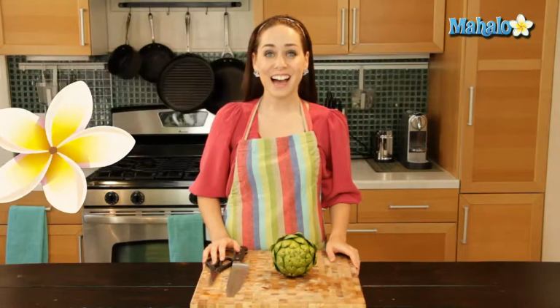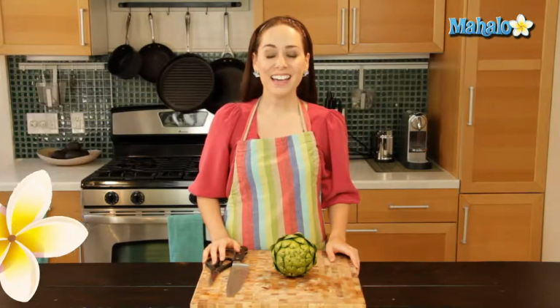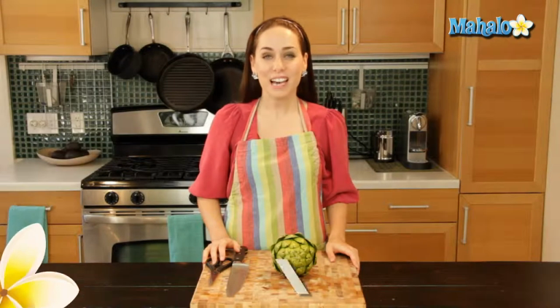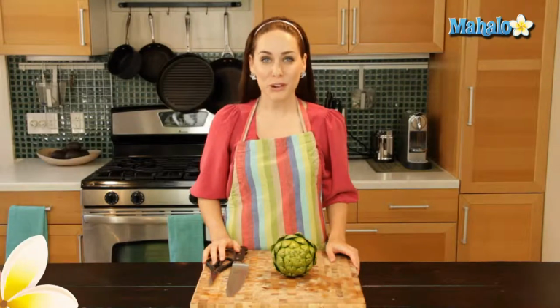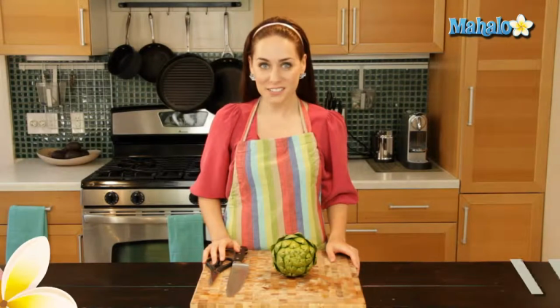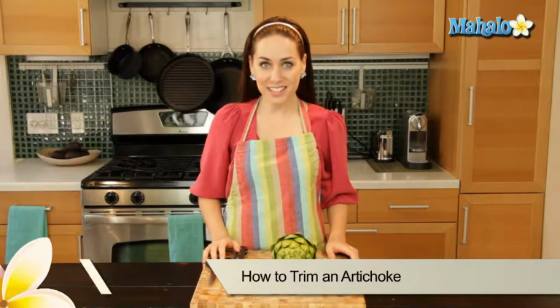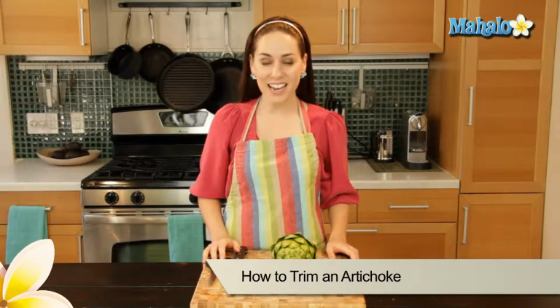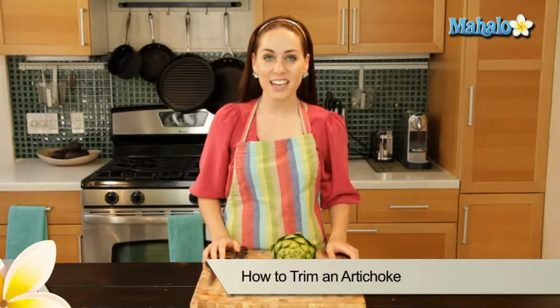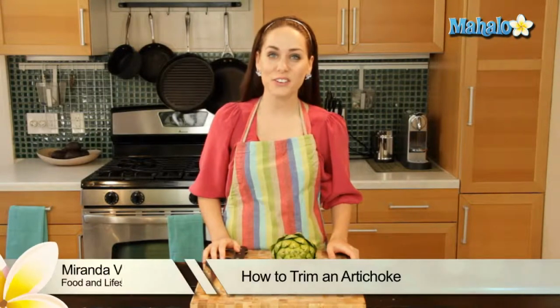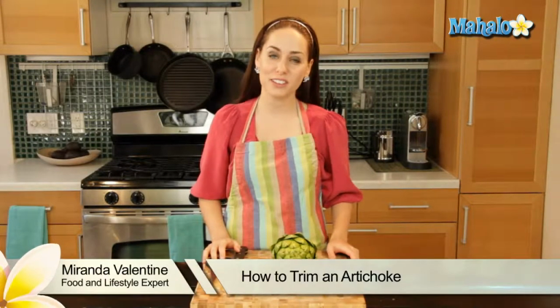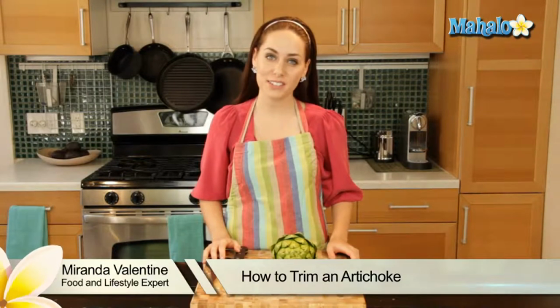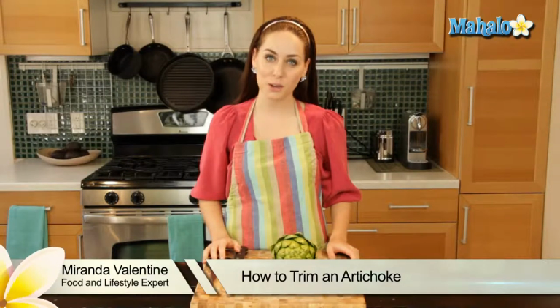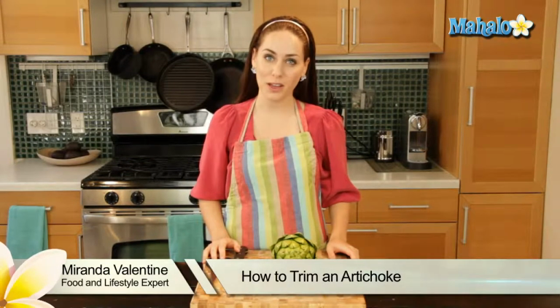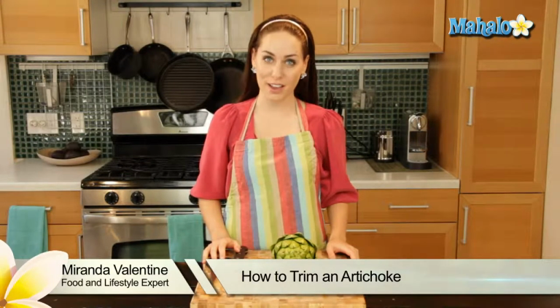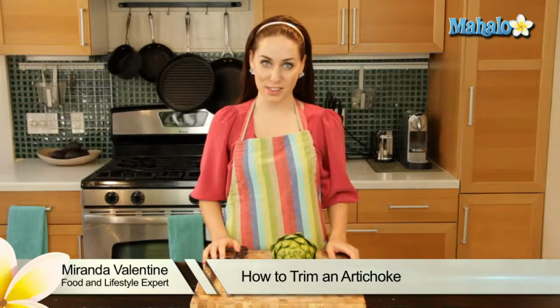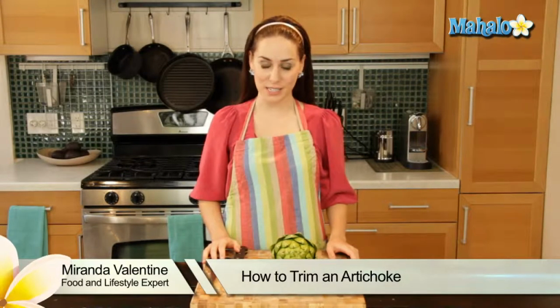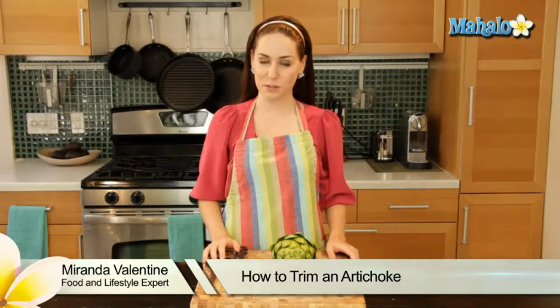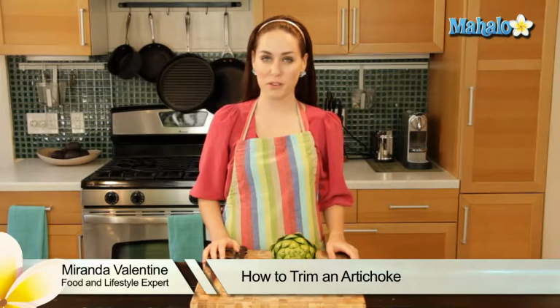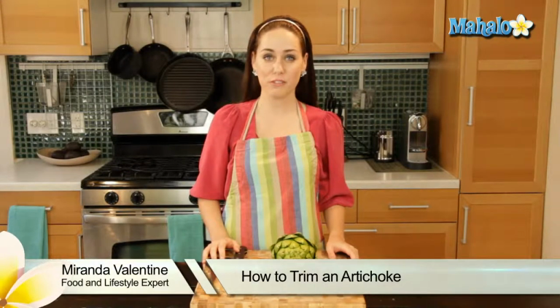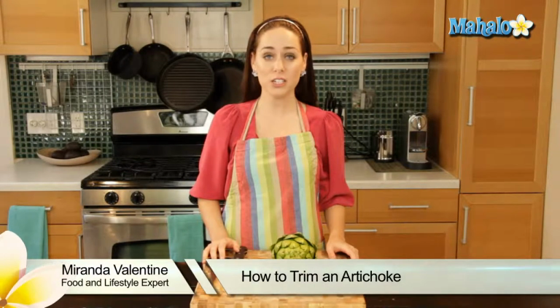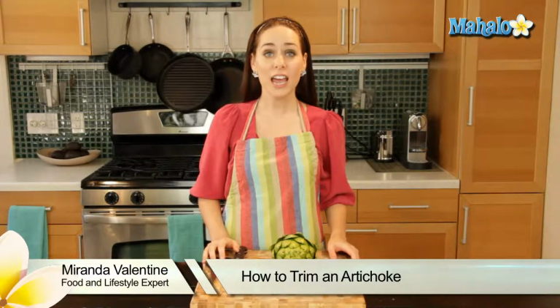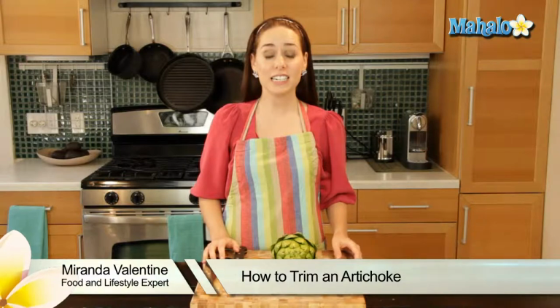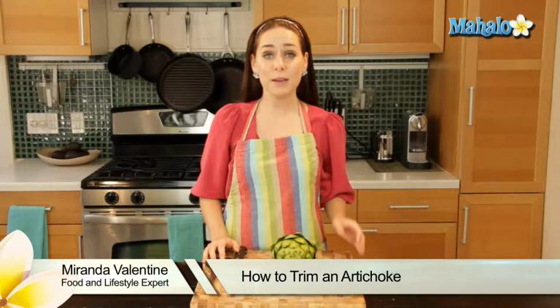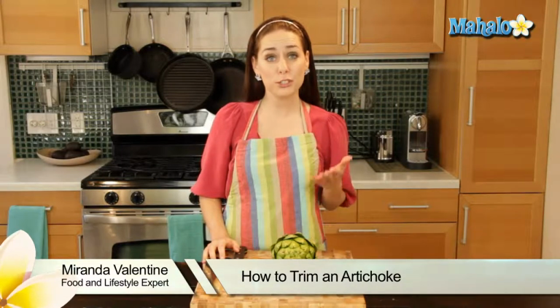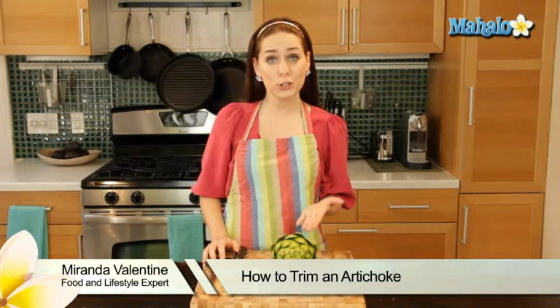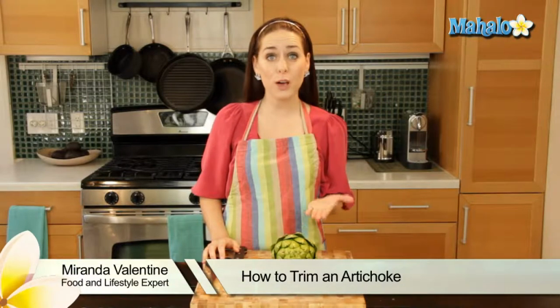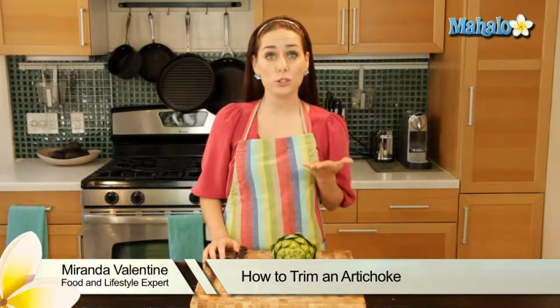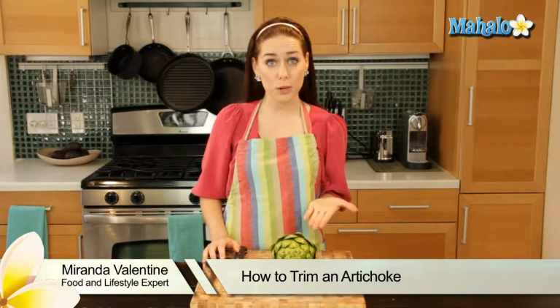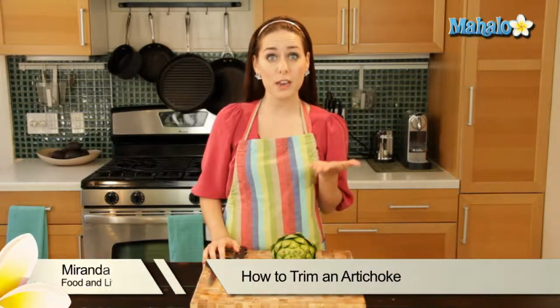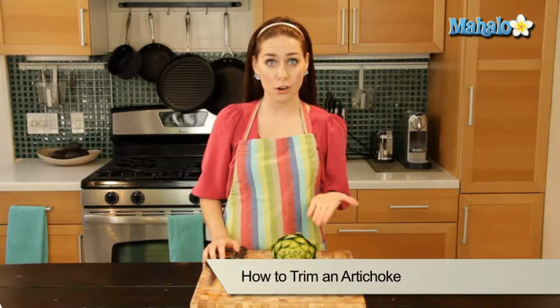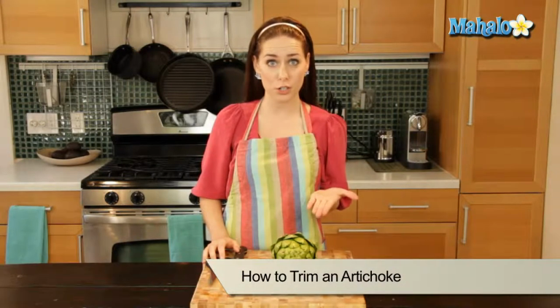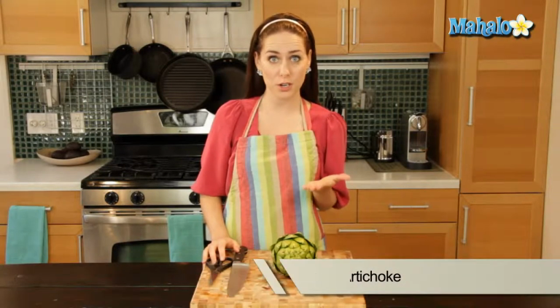Hi, I'm Miranda Valentine, editor of the lifestyle blog Everything Sounds Better in French. And today I'm going to show you how to trim an artichoke.